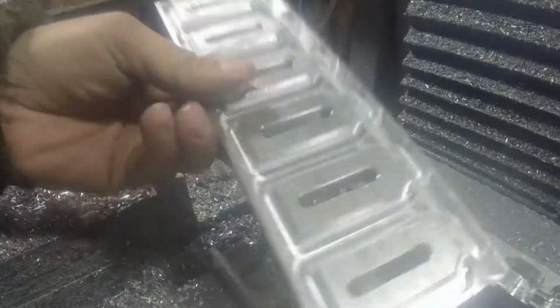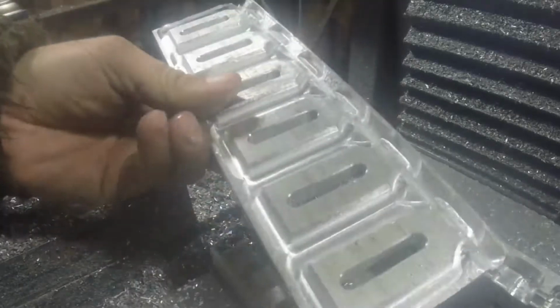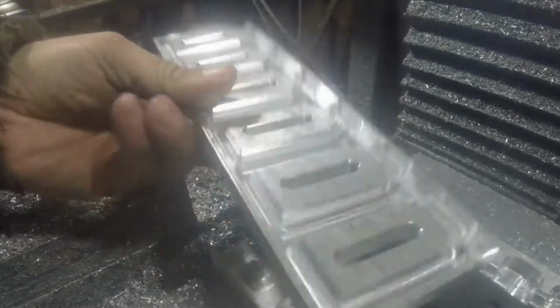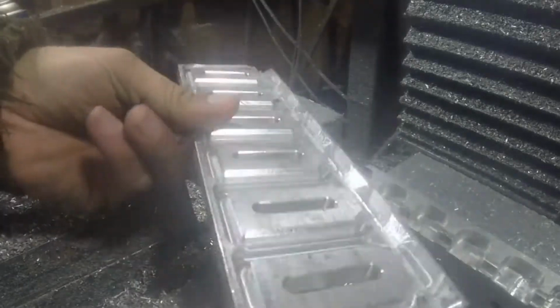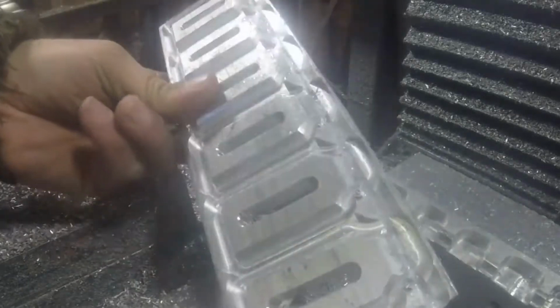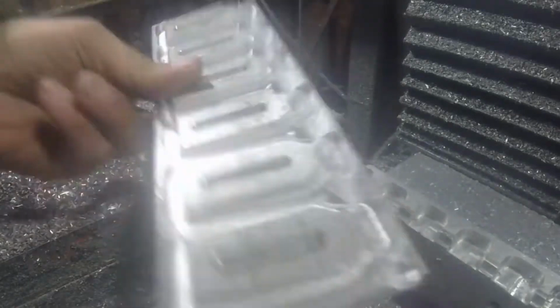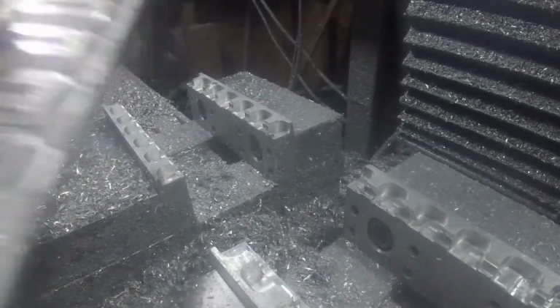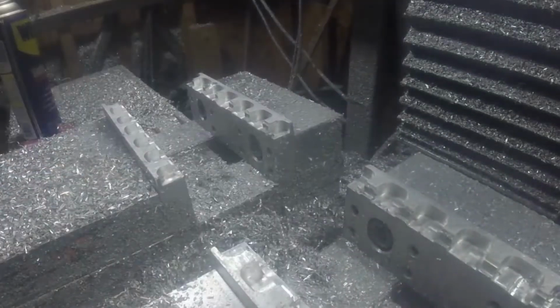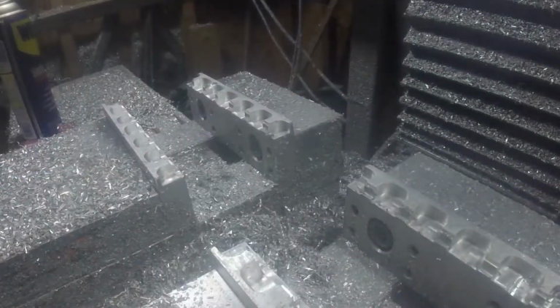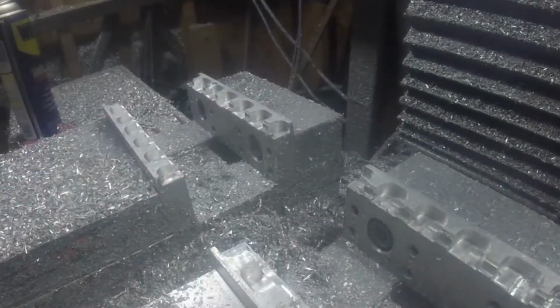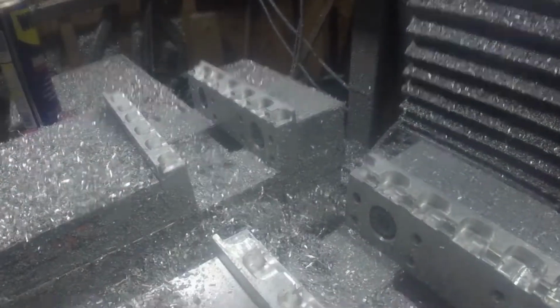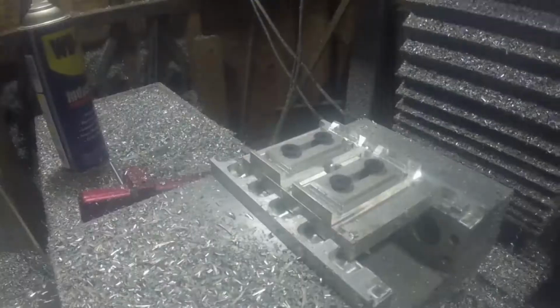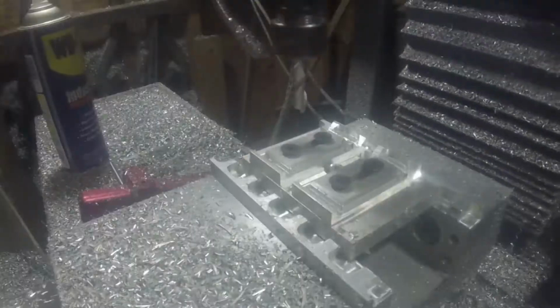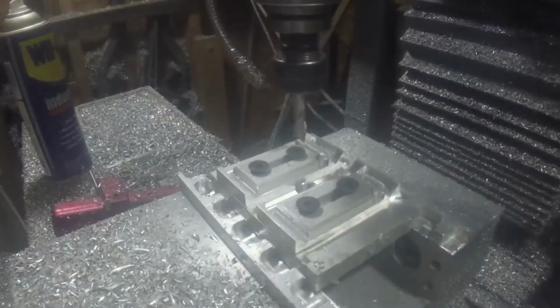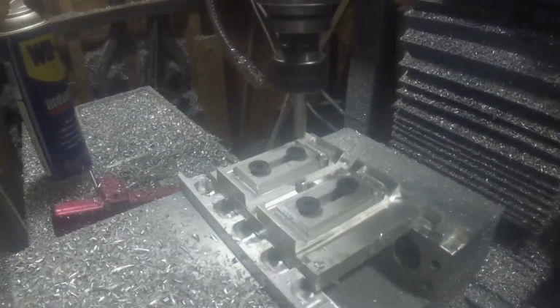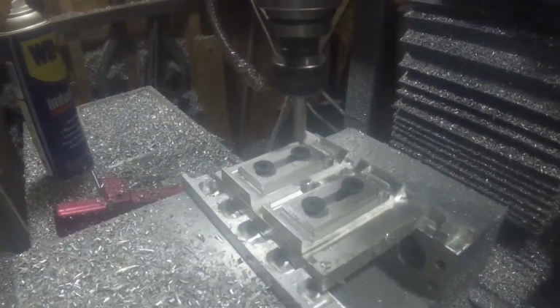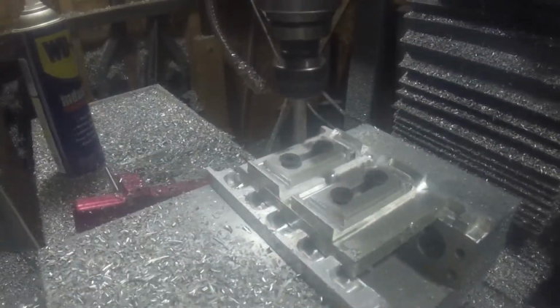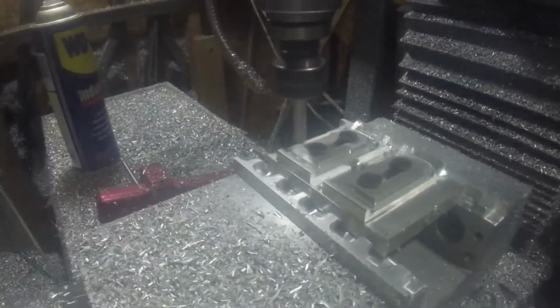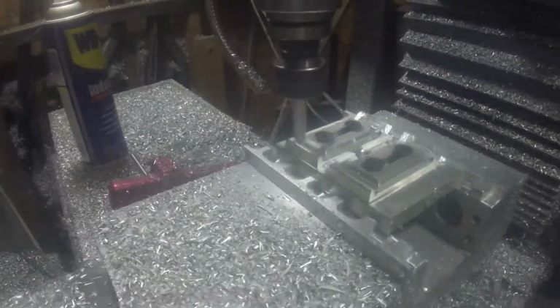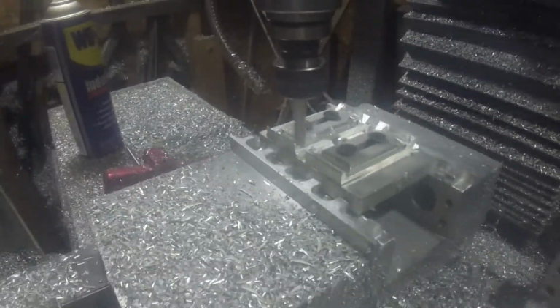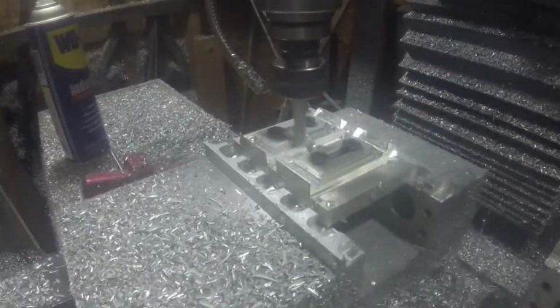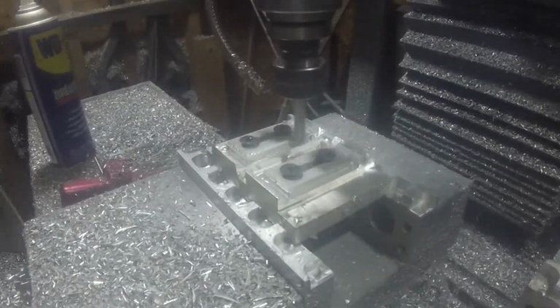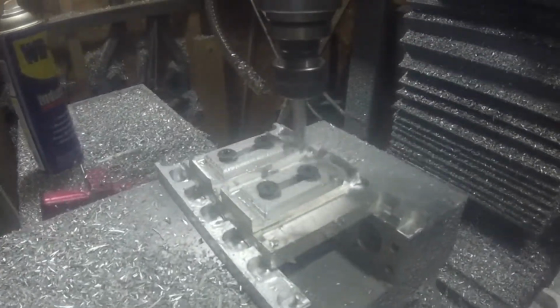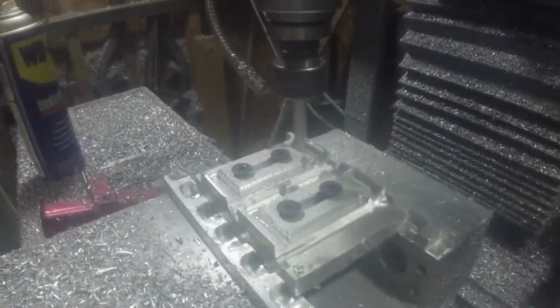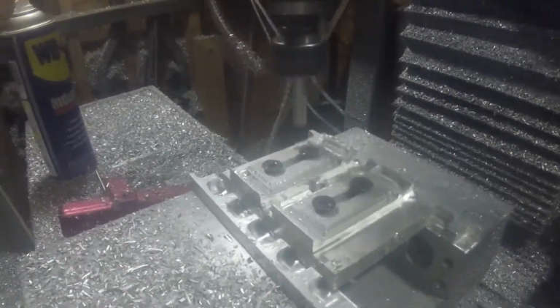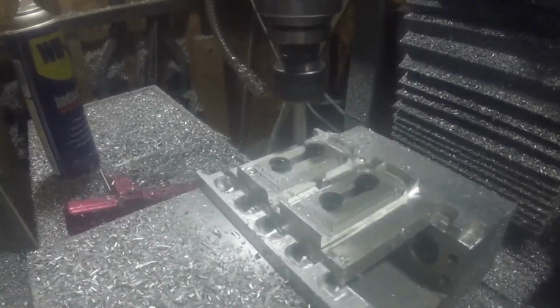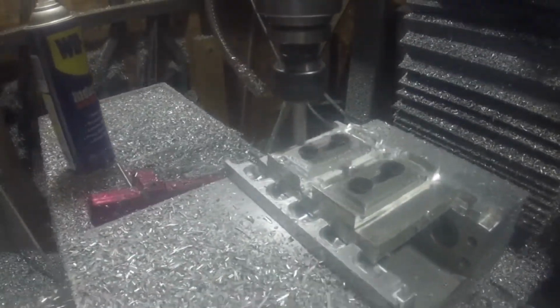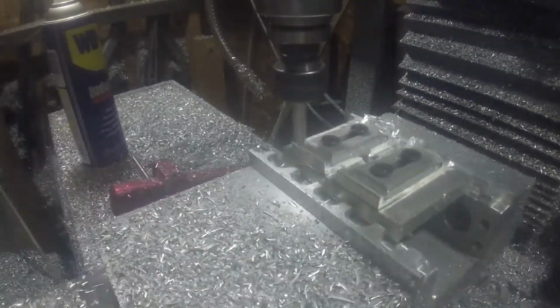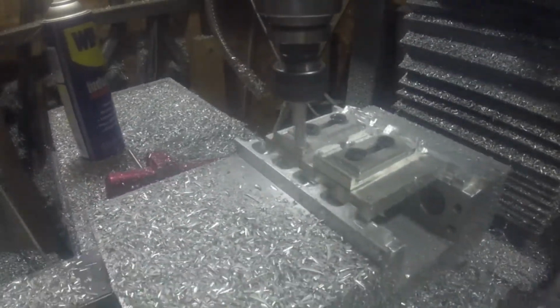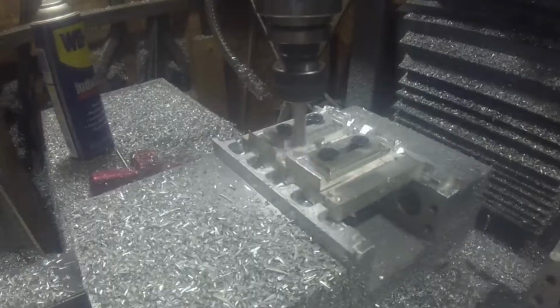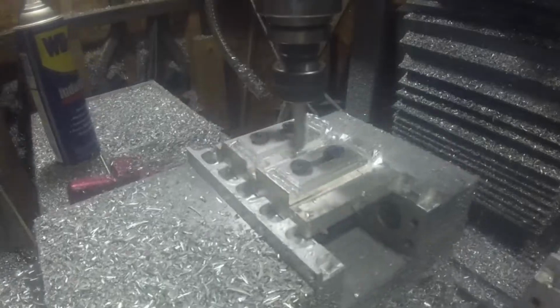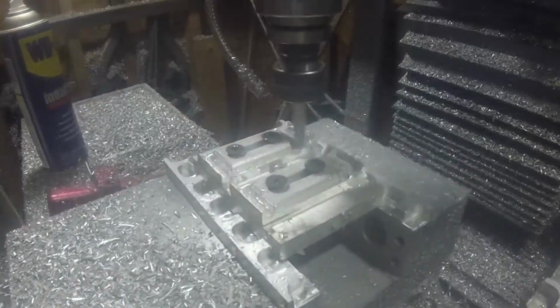Now to break these apart, I made up a small fixture plate — just big enough to do two at a time.